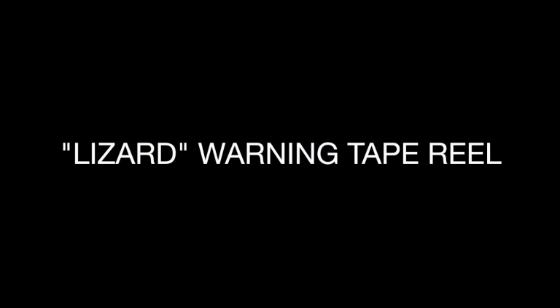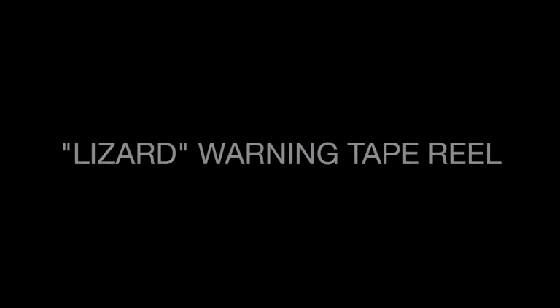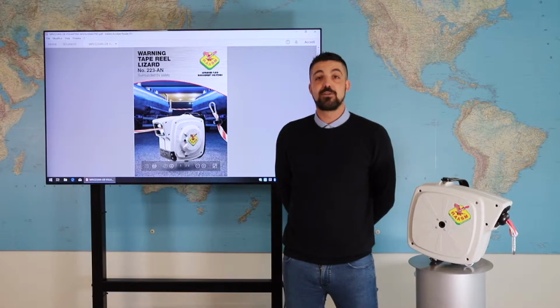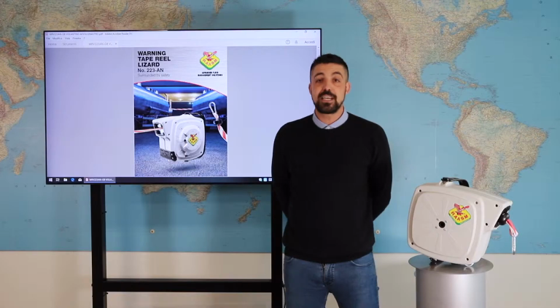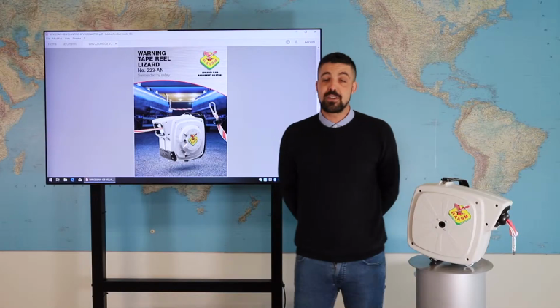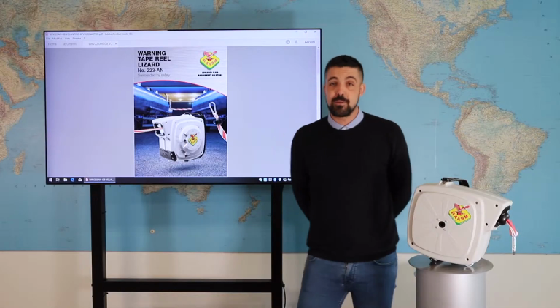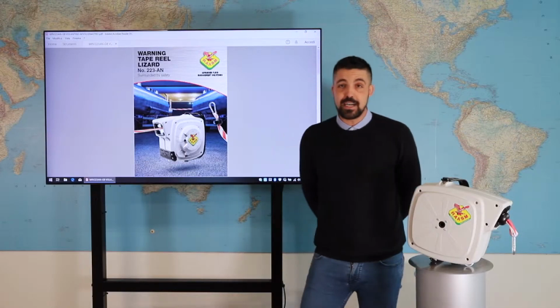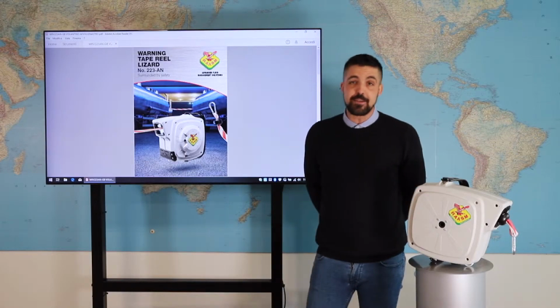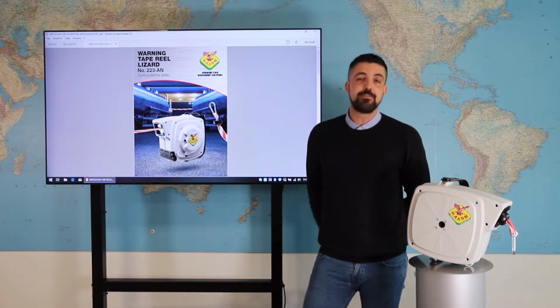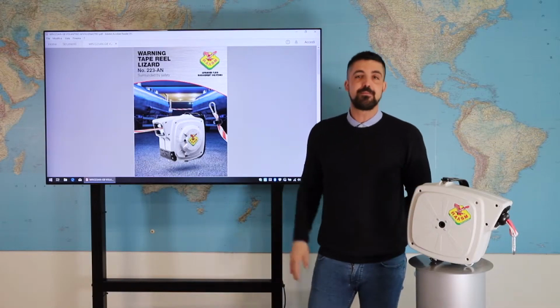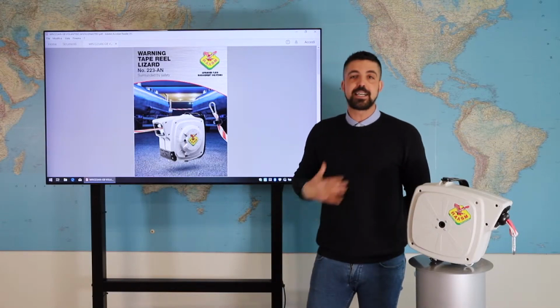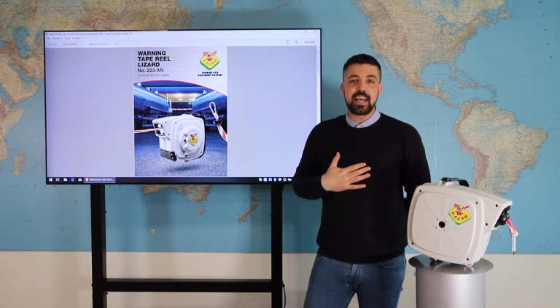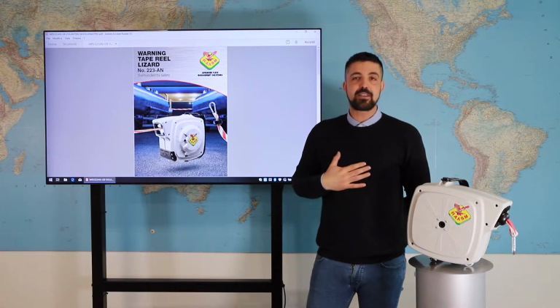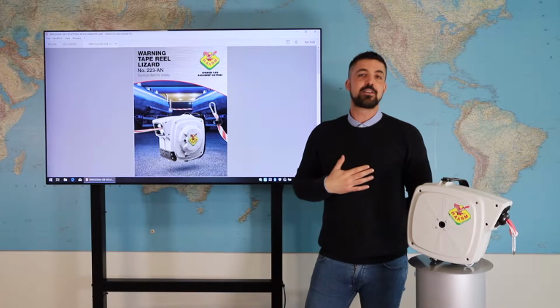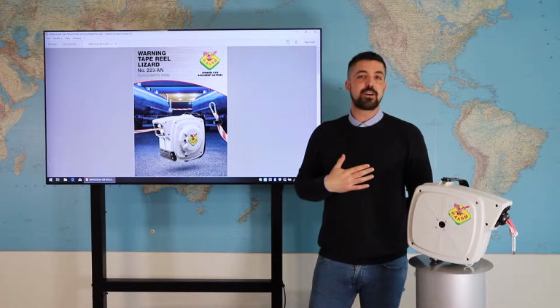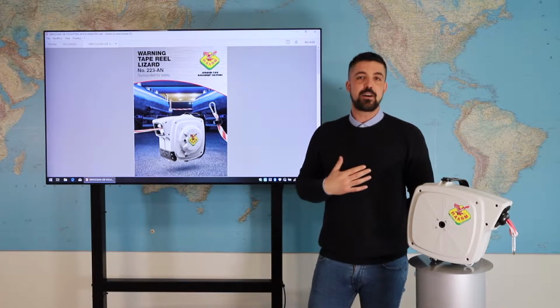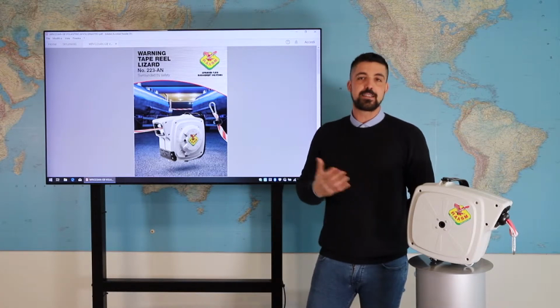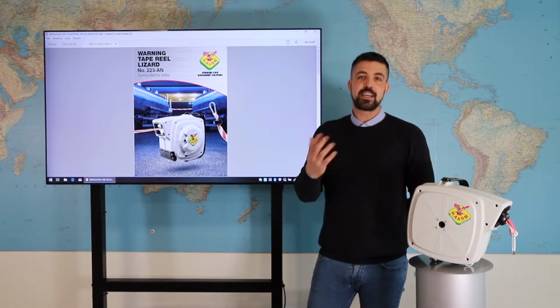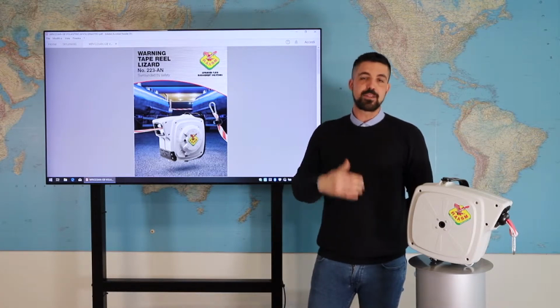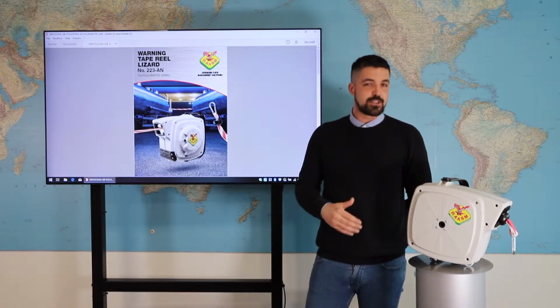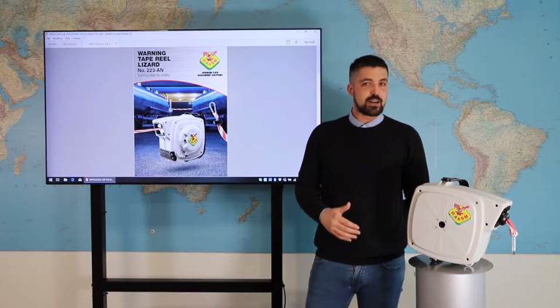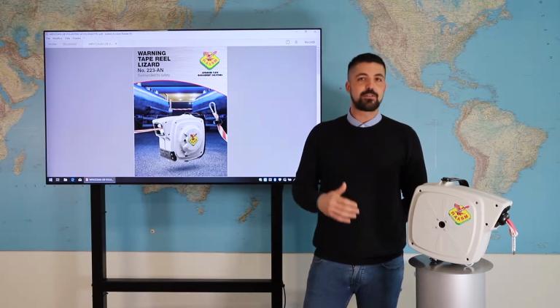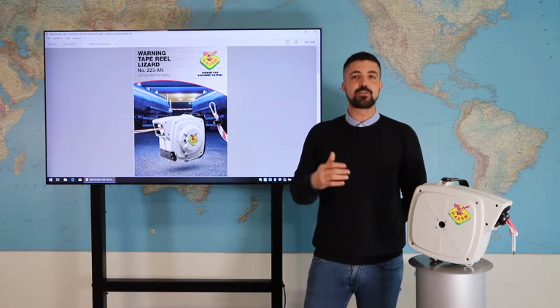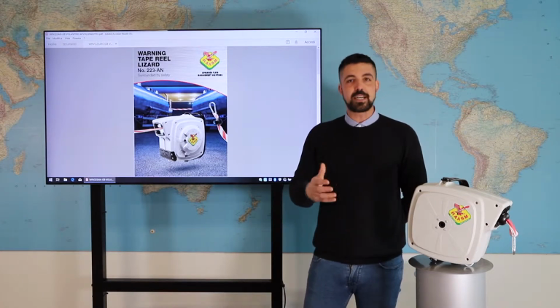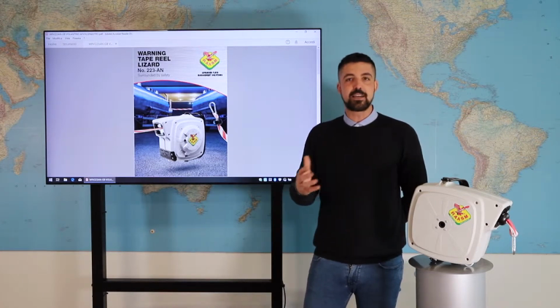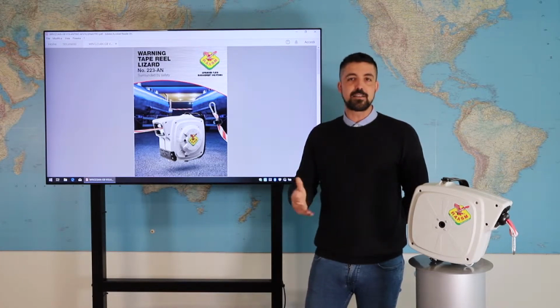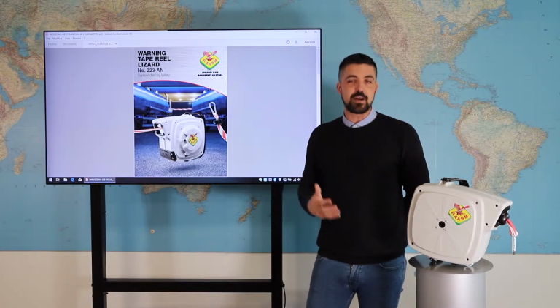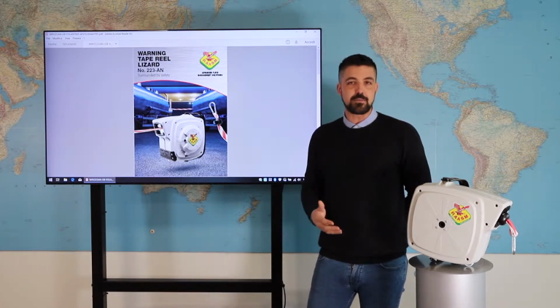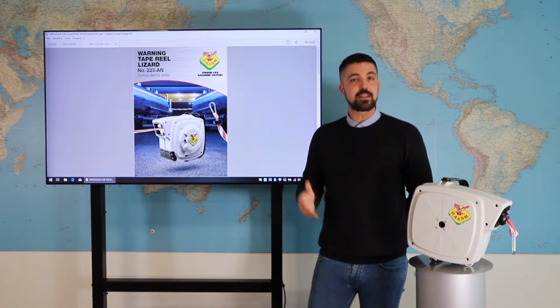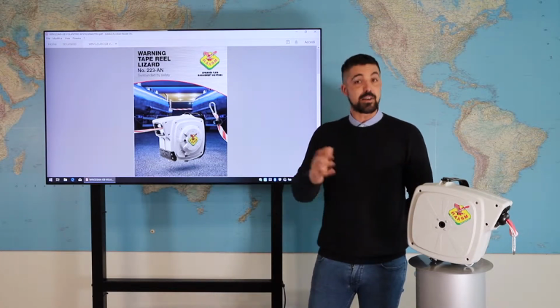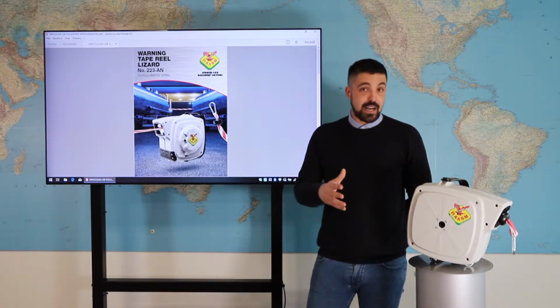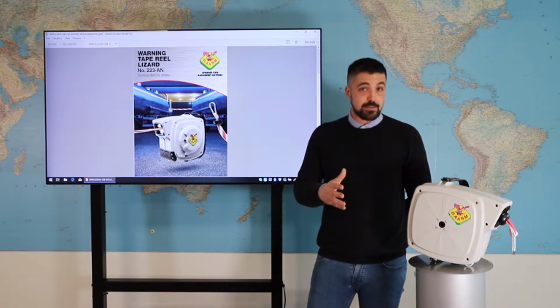Good day to everybody! My name is Nicolò and I am in charge of the Technical Department at Rasp.